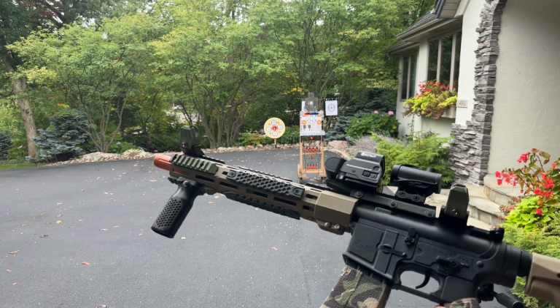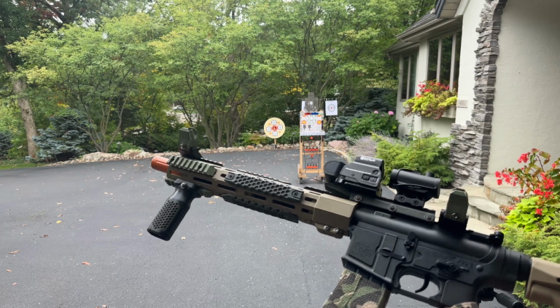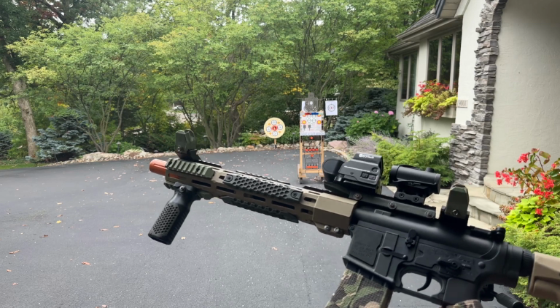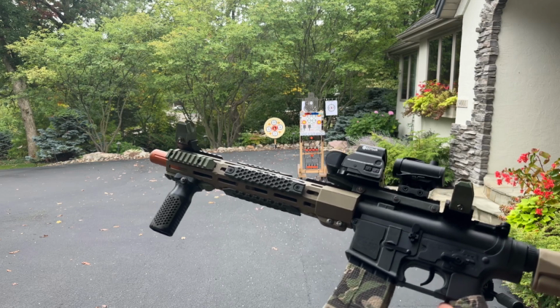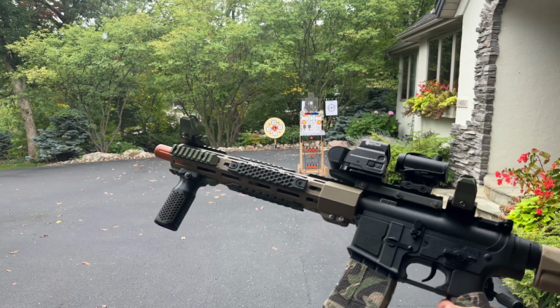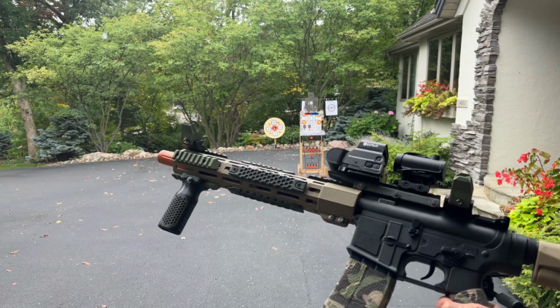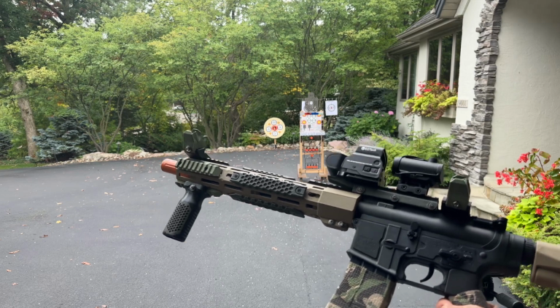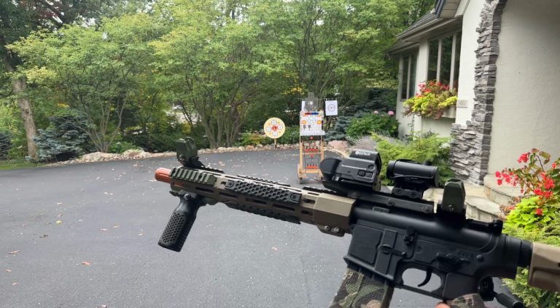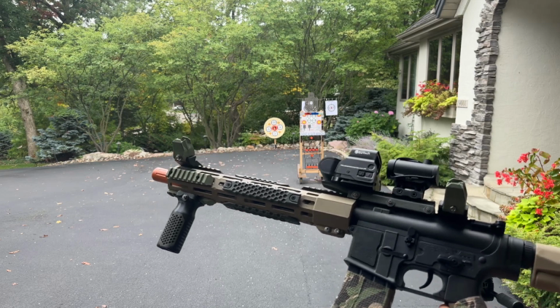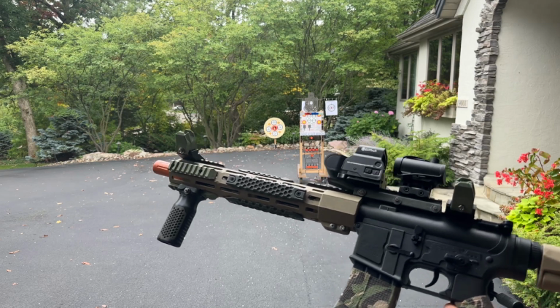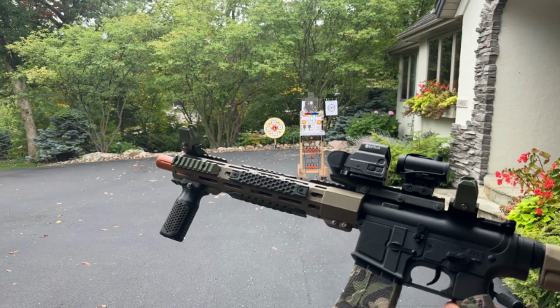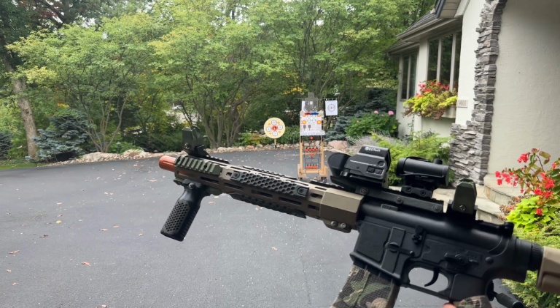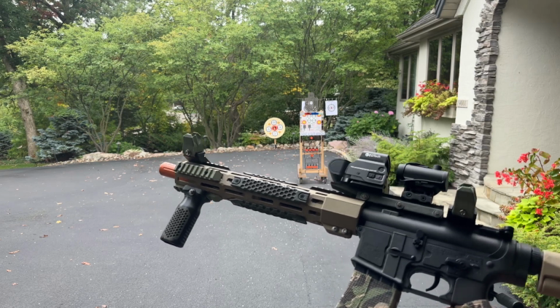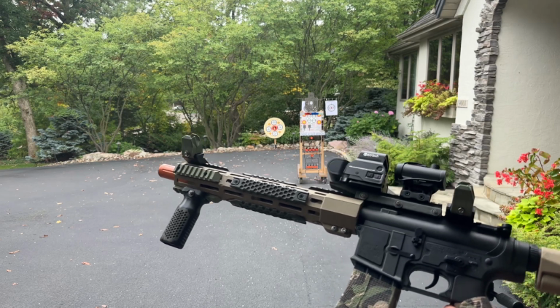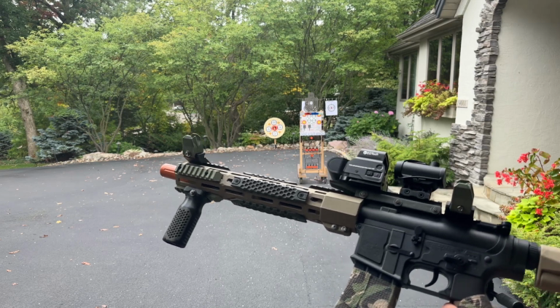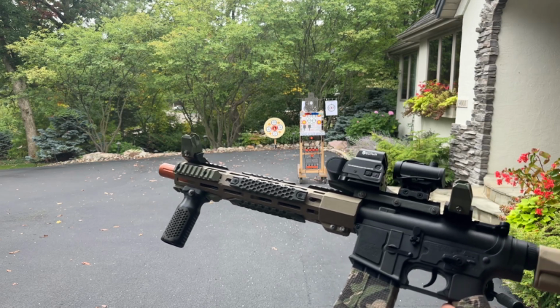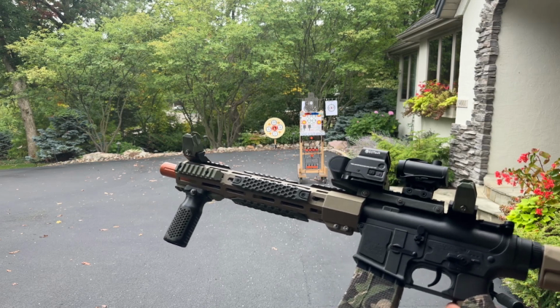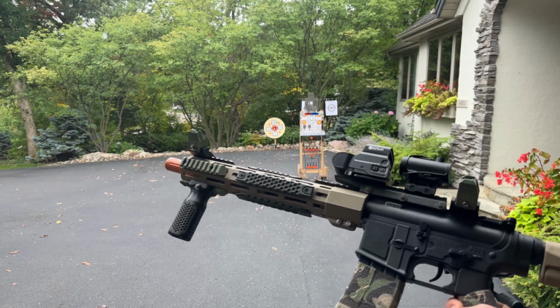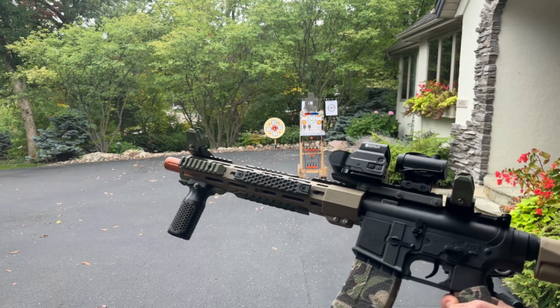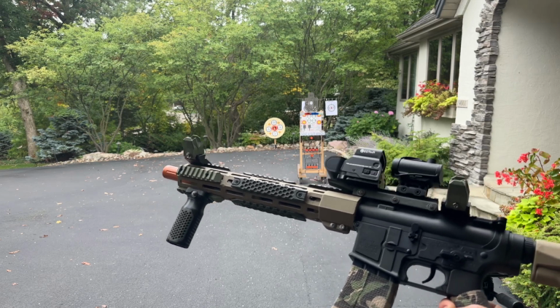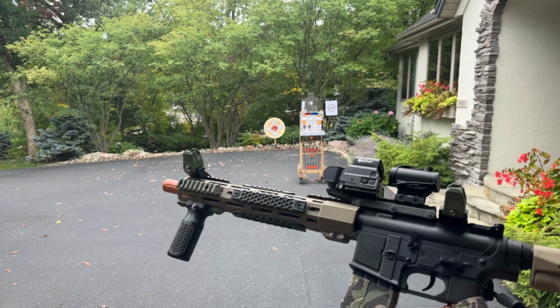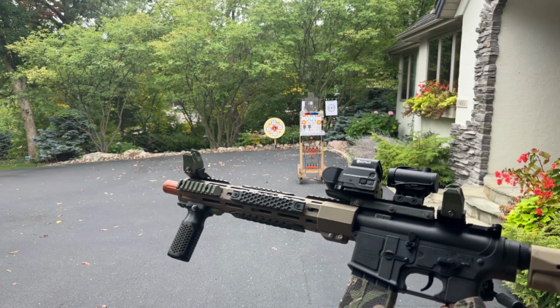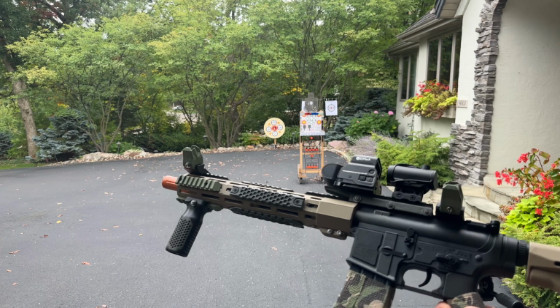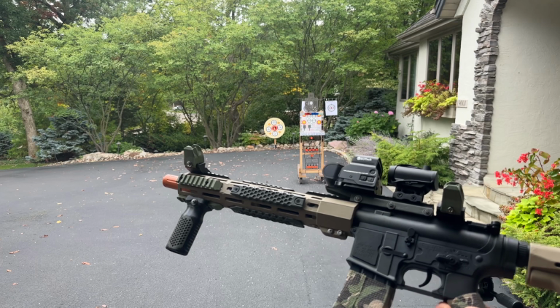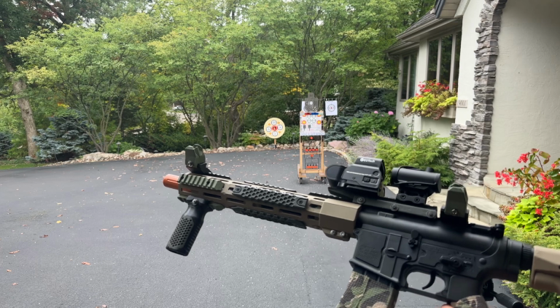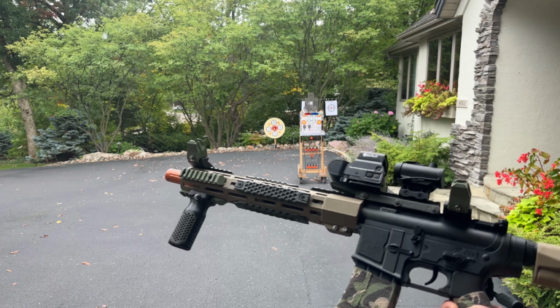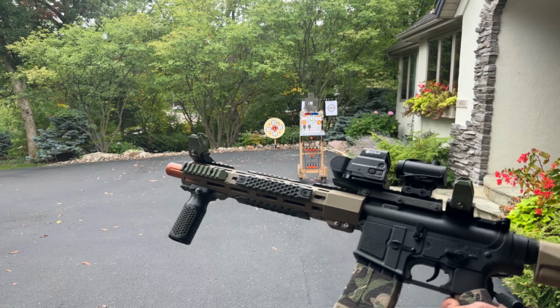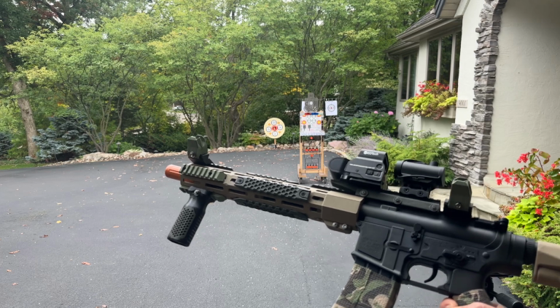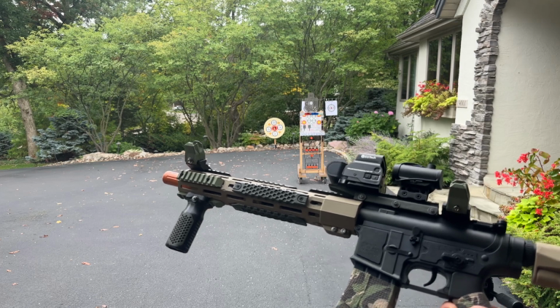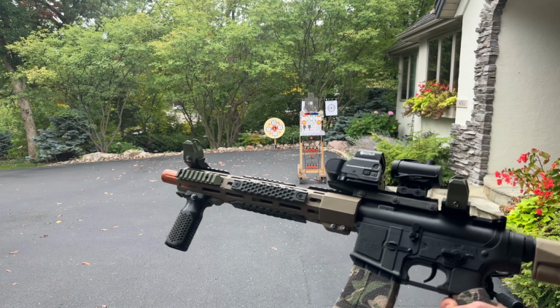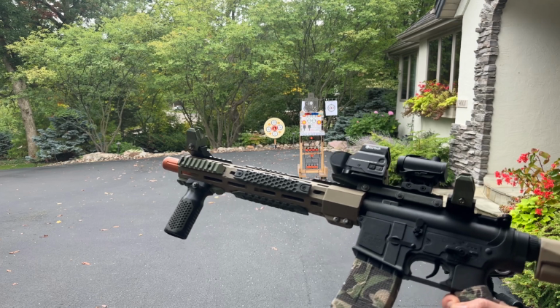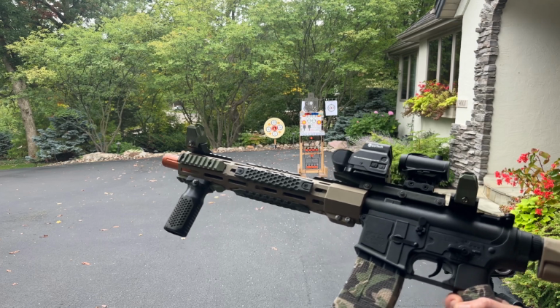This is basically a Gen 8 with a MOSFET, which means you're going to get automatic, semi-automatic, and three-shot burst.